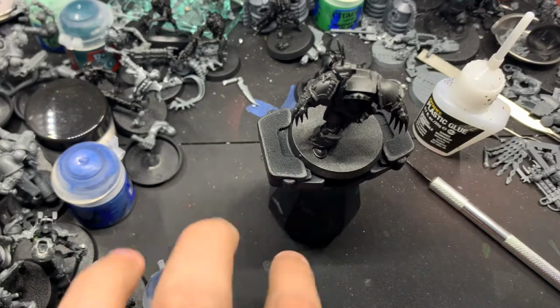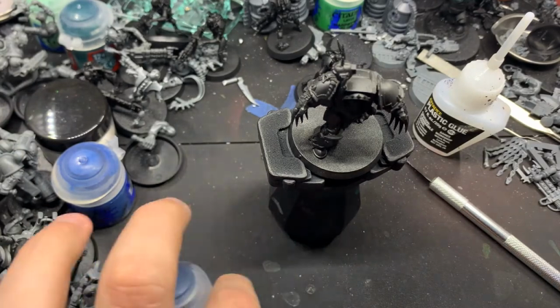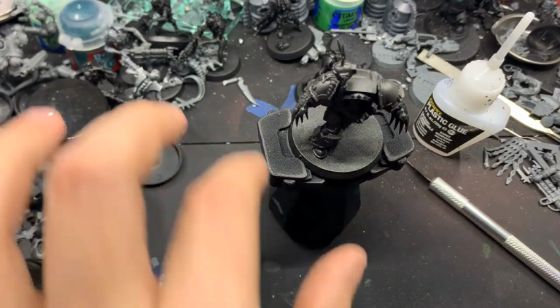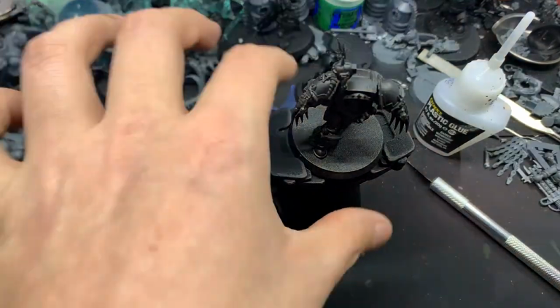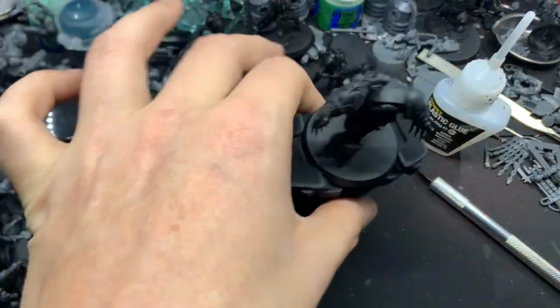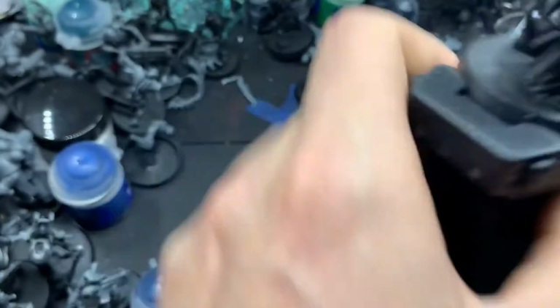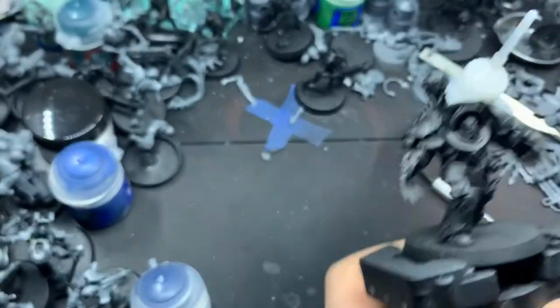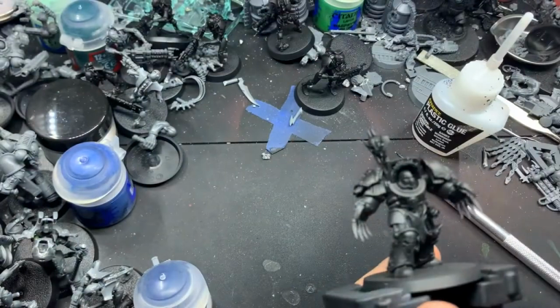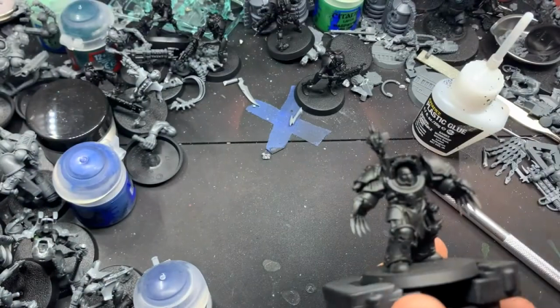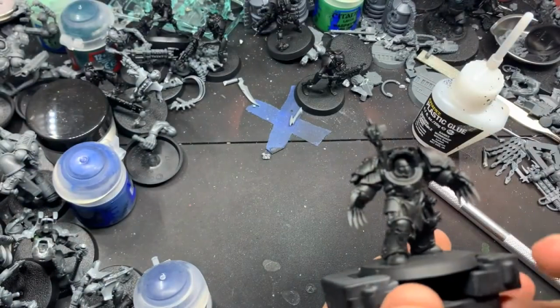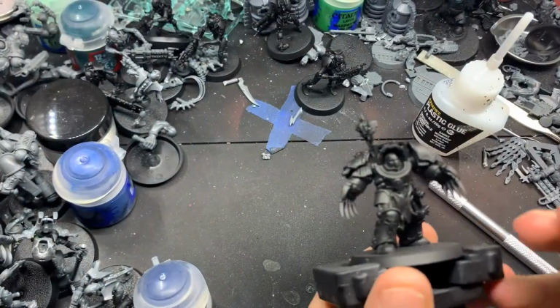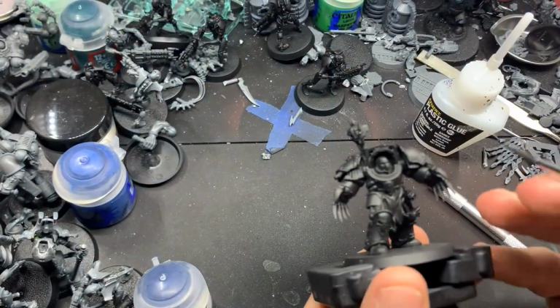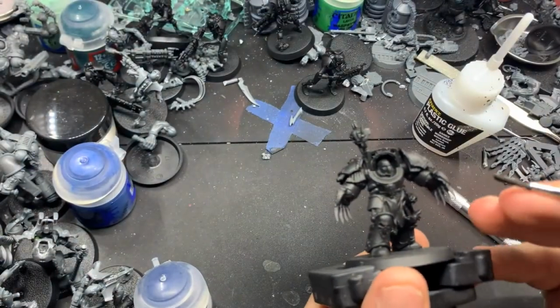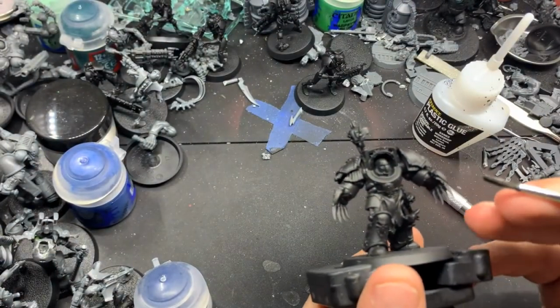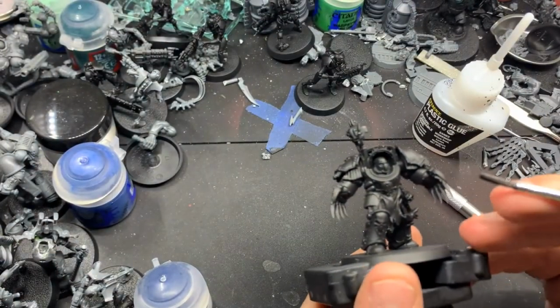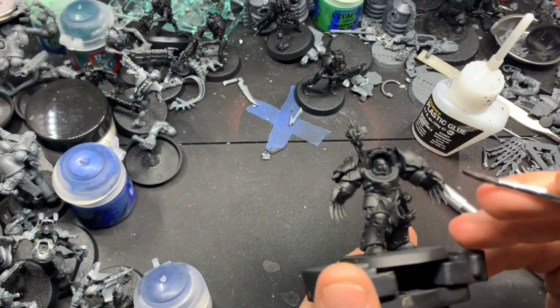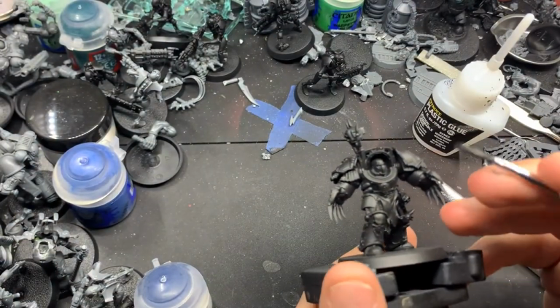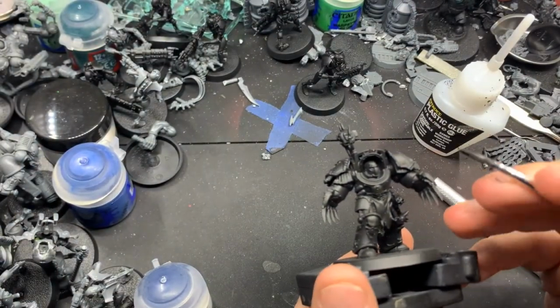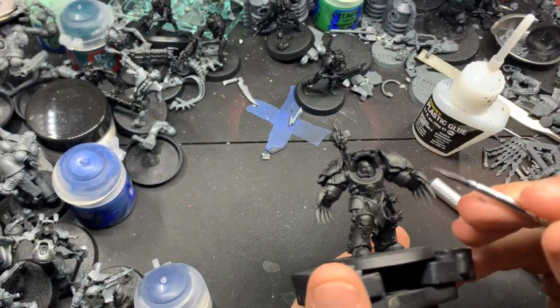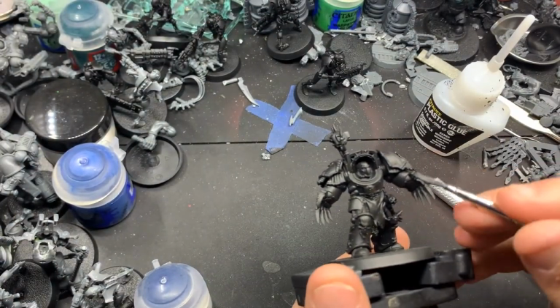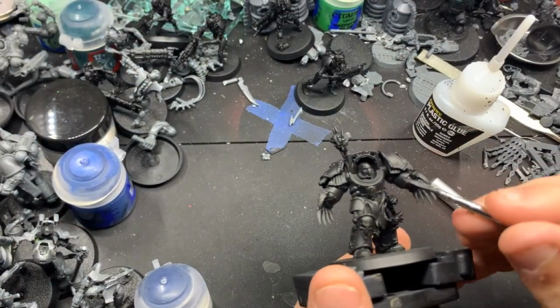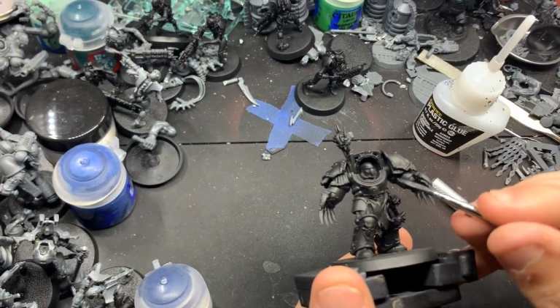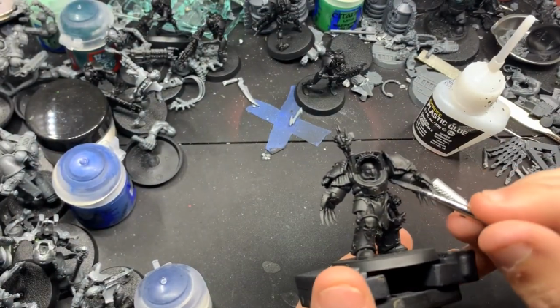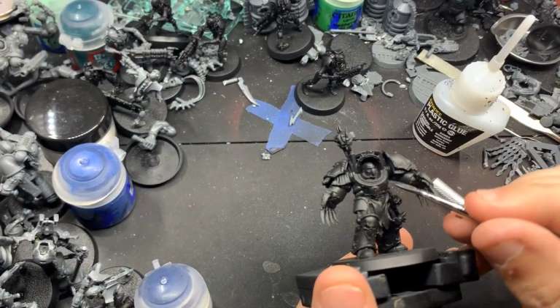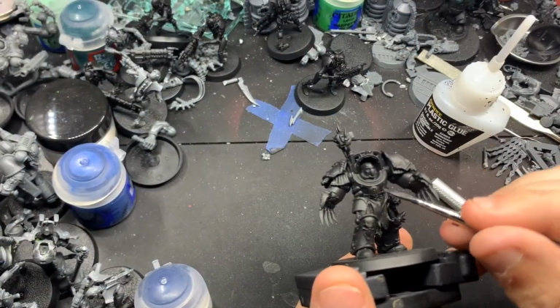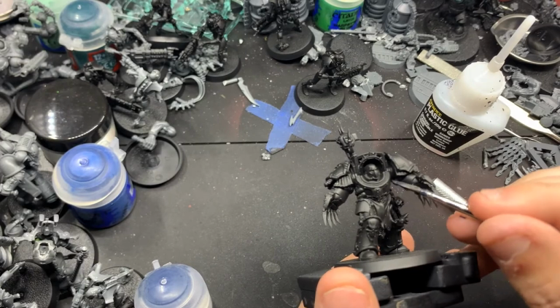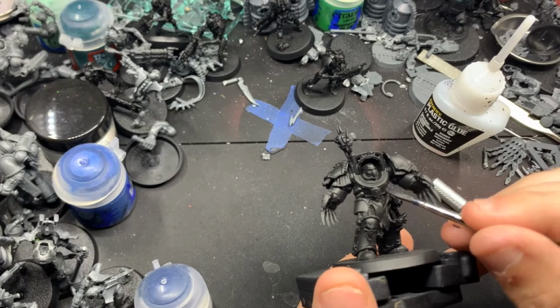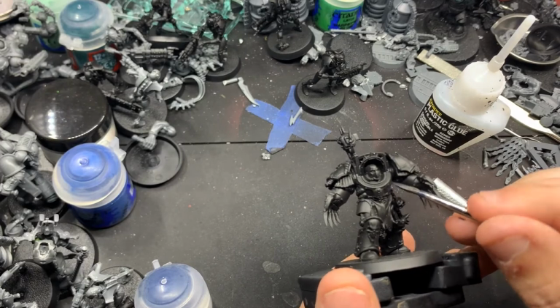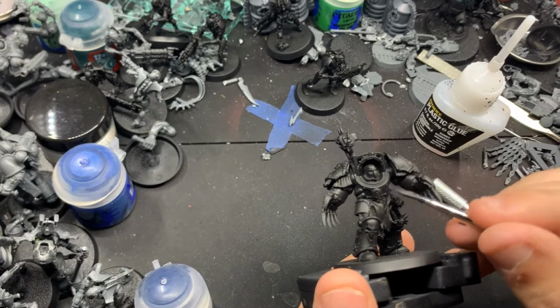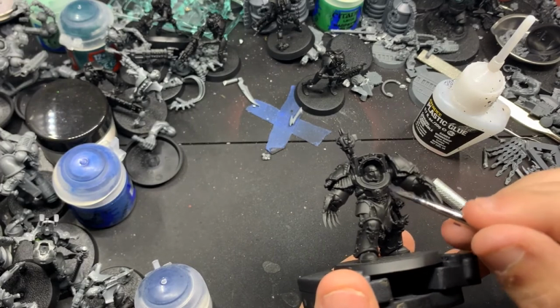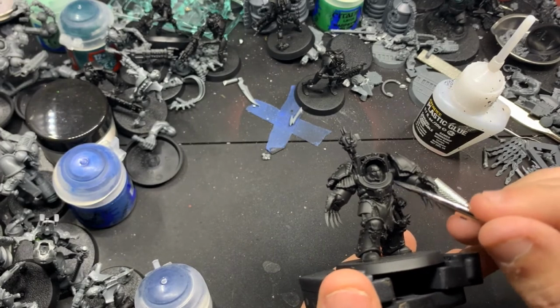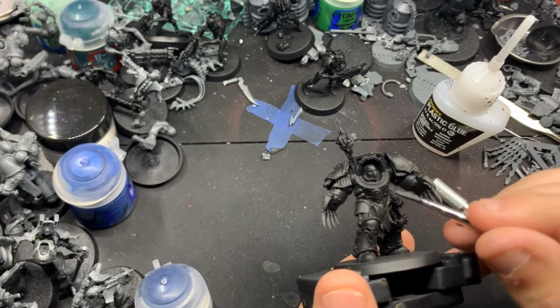Hello everyone, welcome back. Today I'm going to be painting up a Nightlord Terminator.